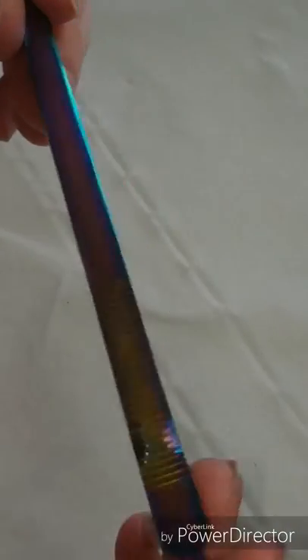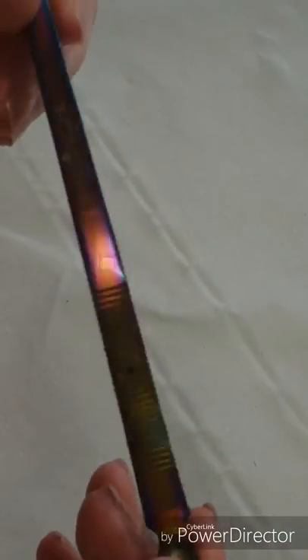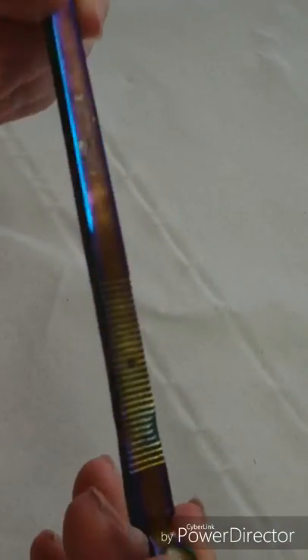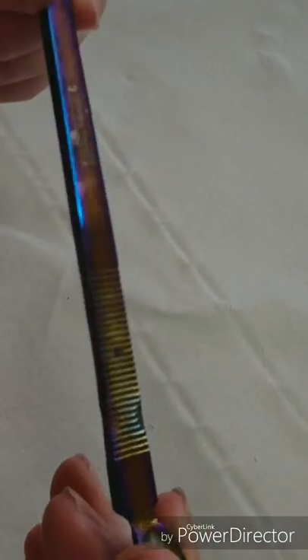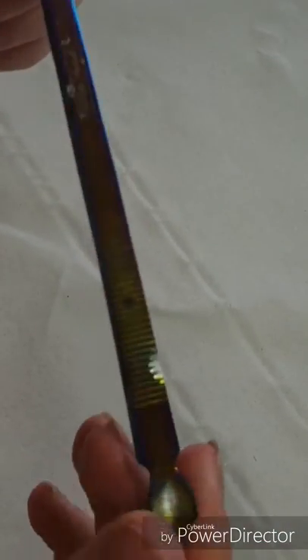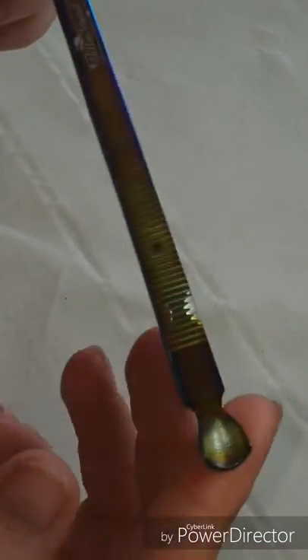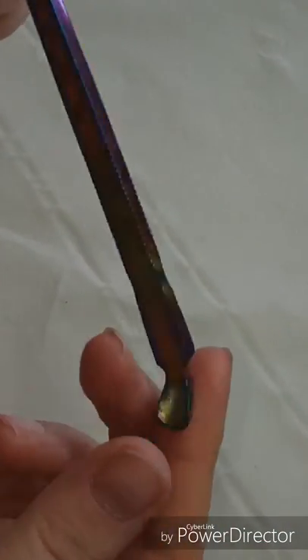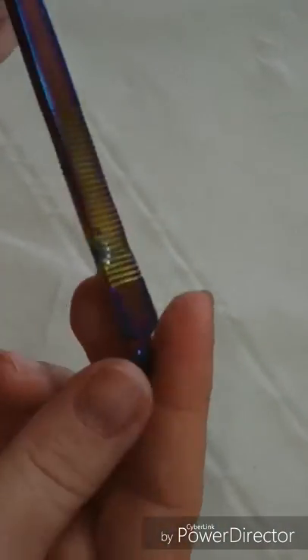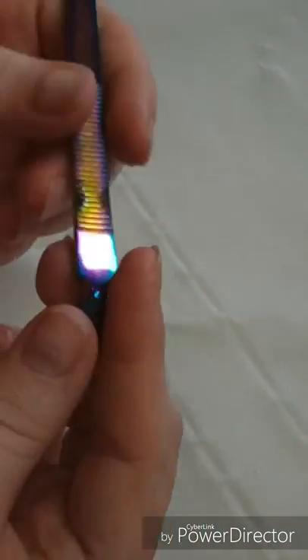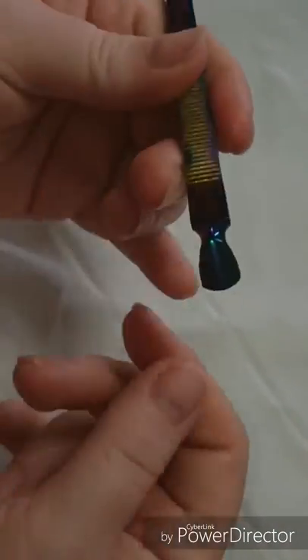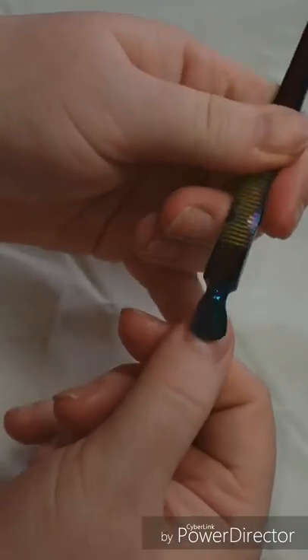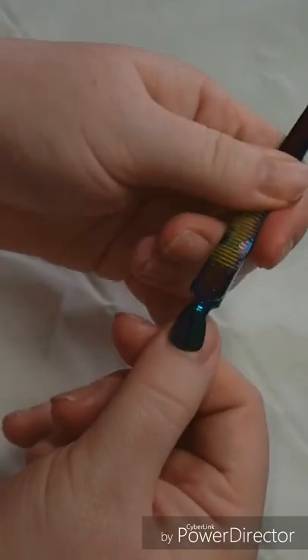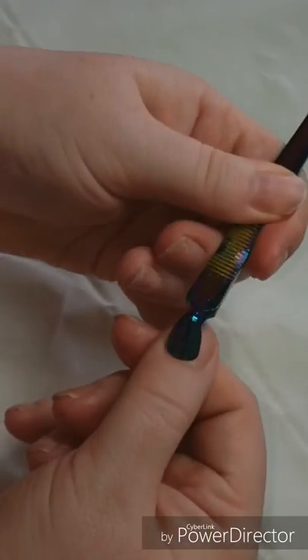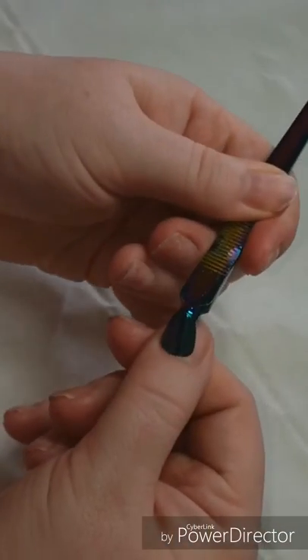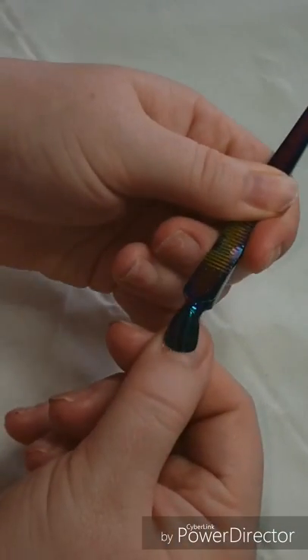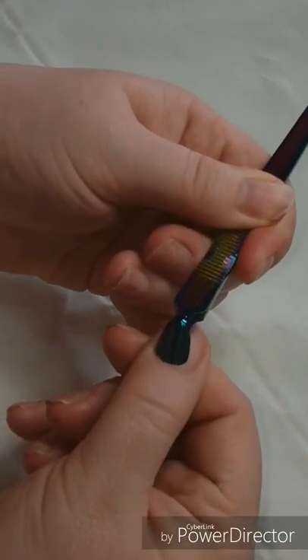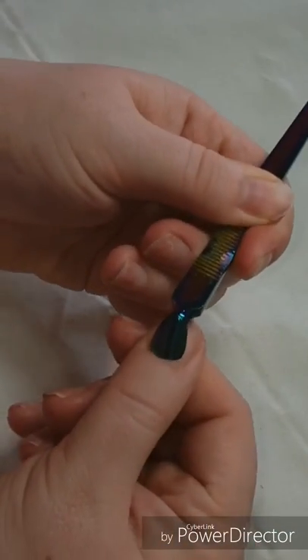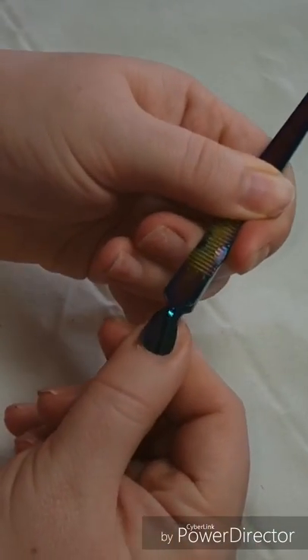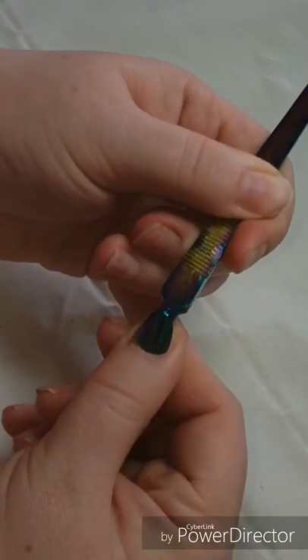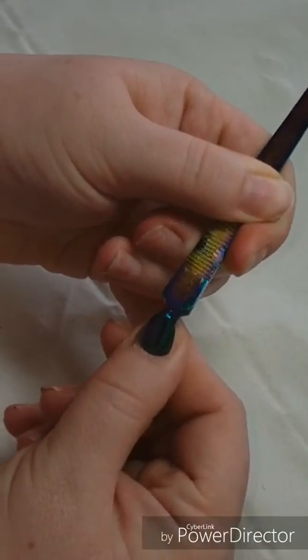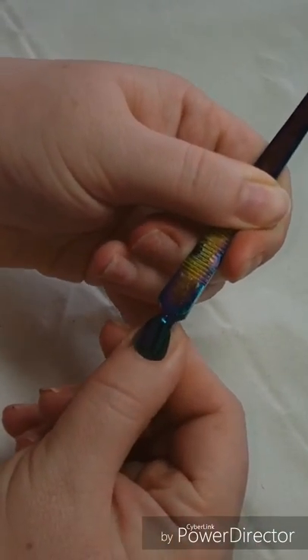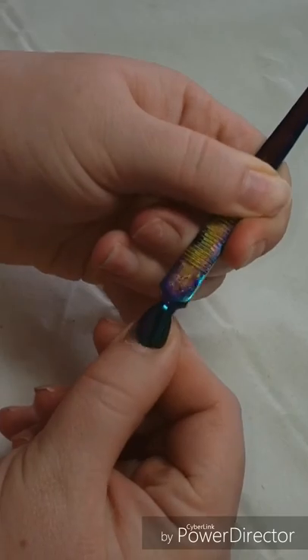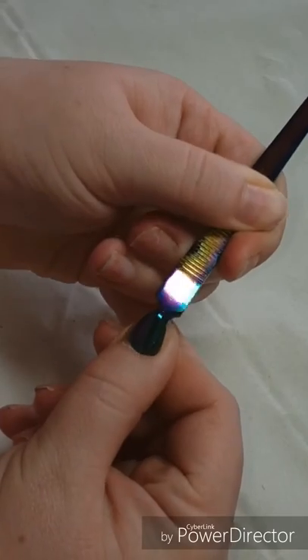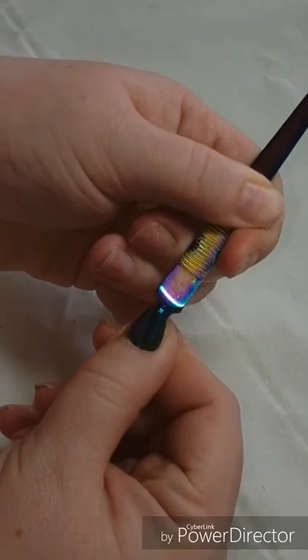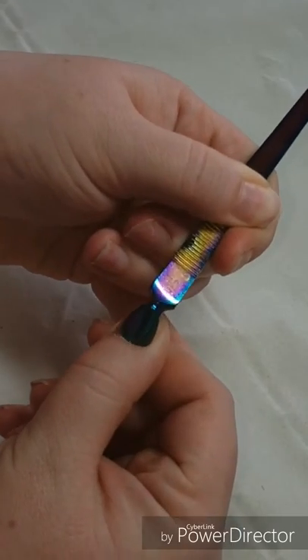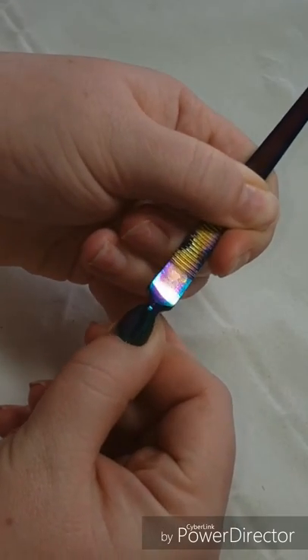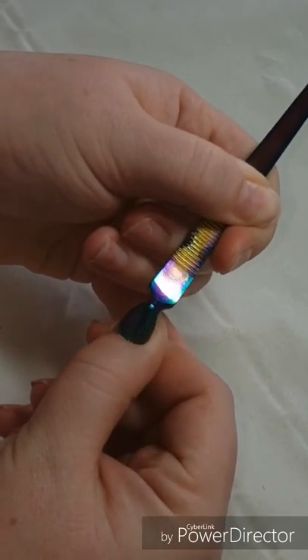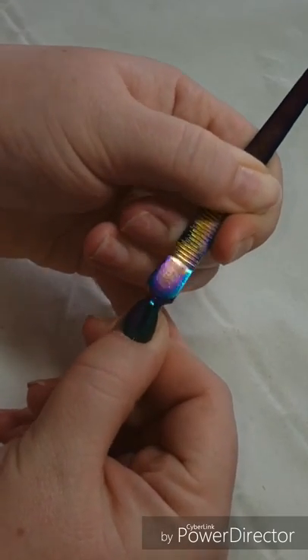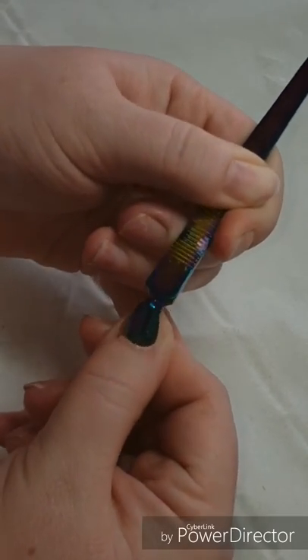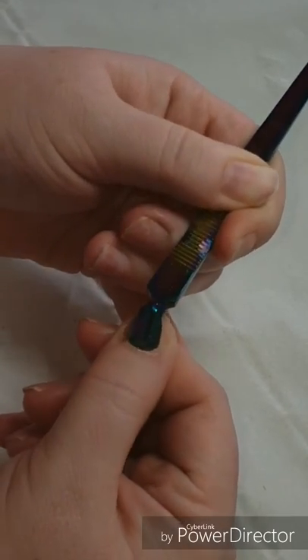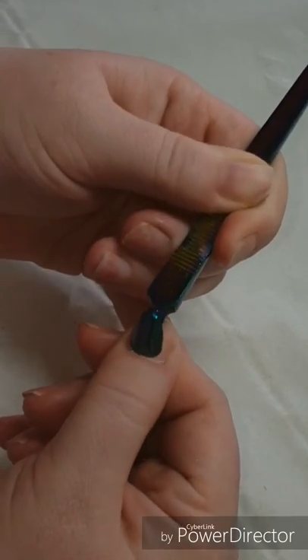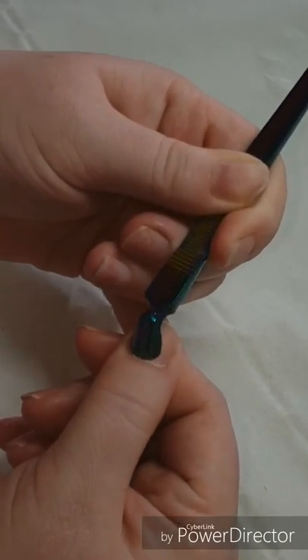Hi guys, welcome back to my channel. In this video I'm just showing you one set that I did on myself.